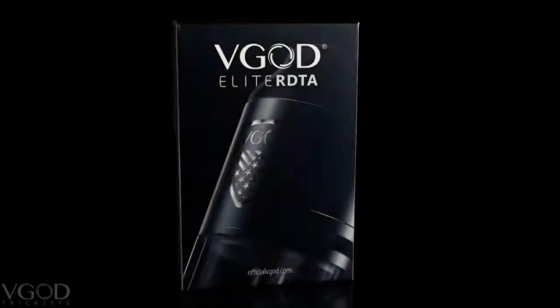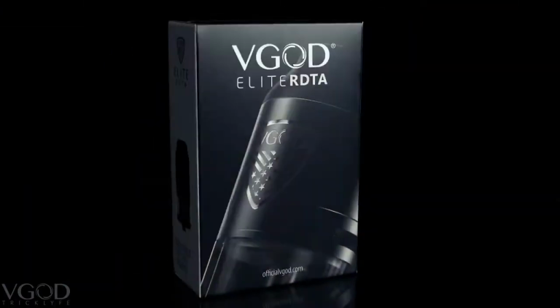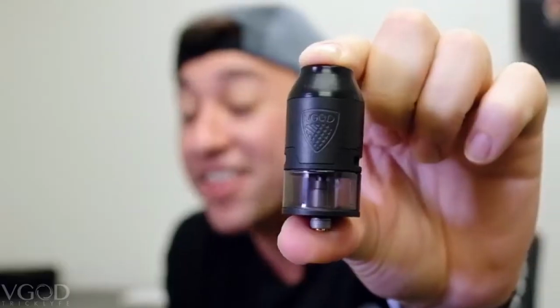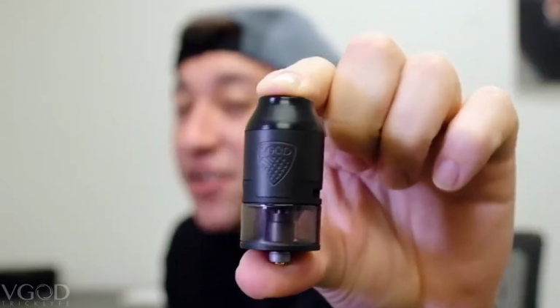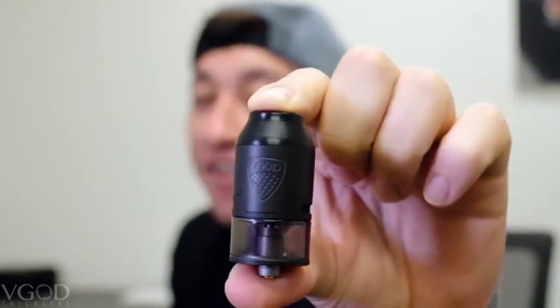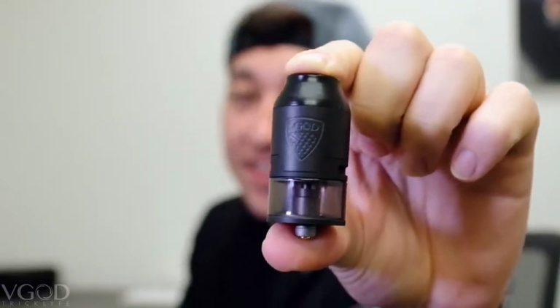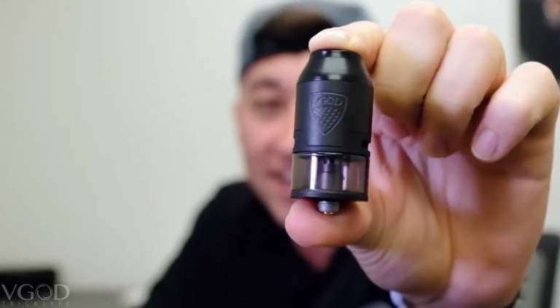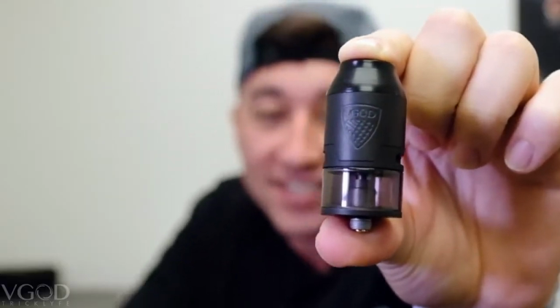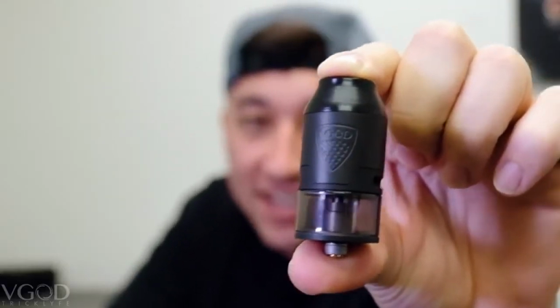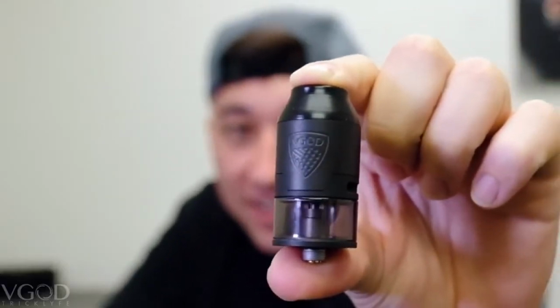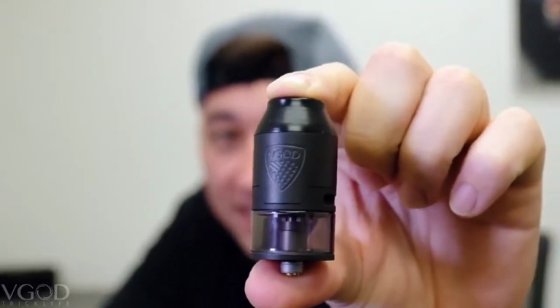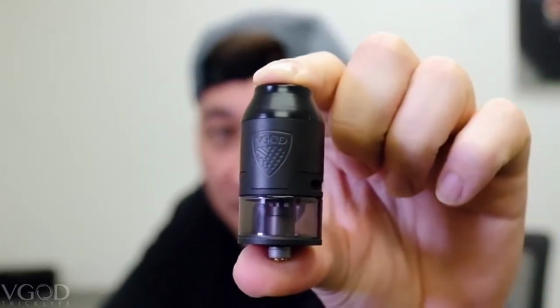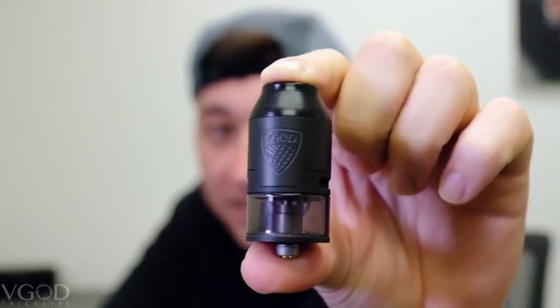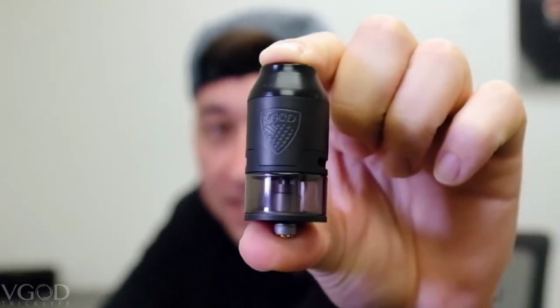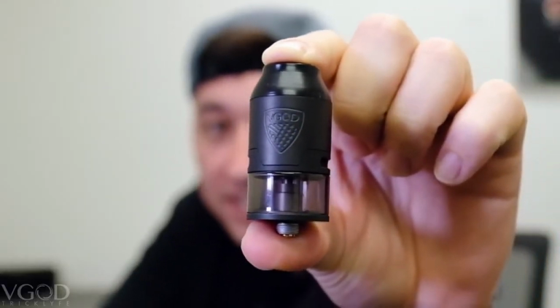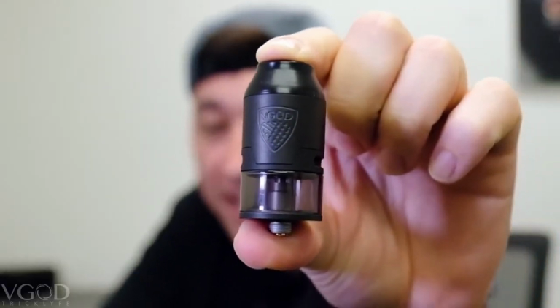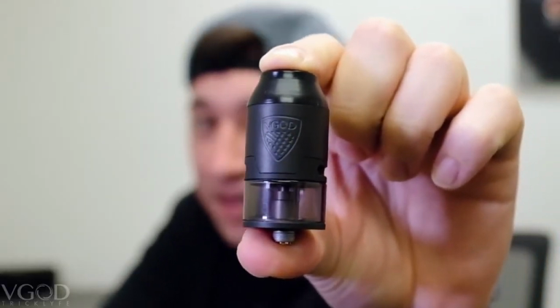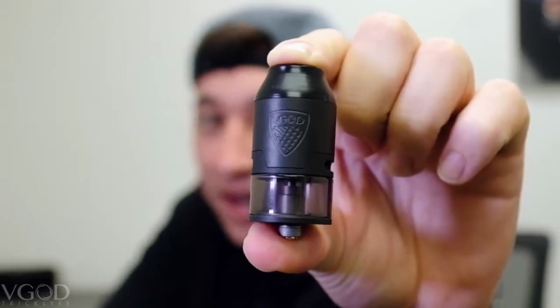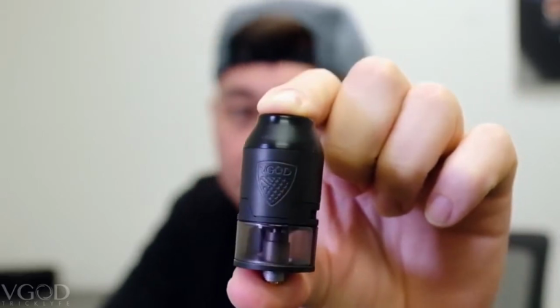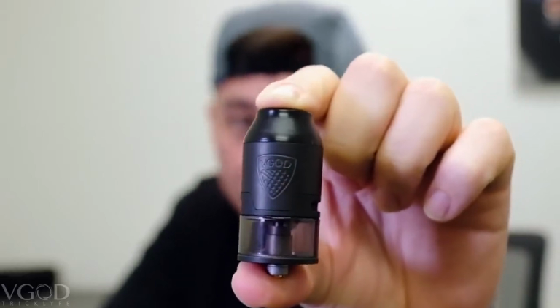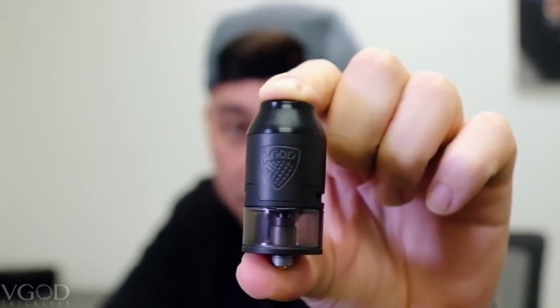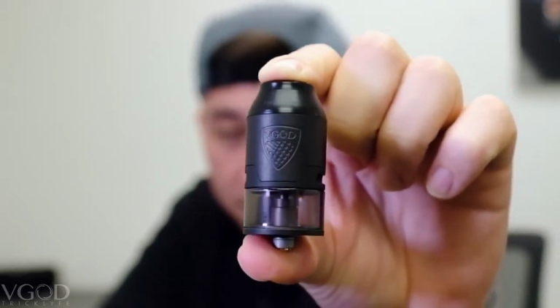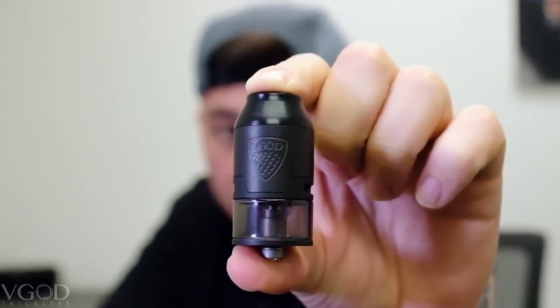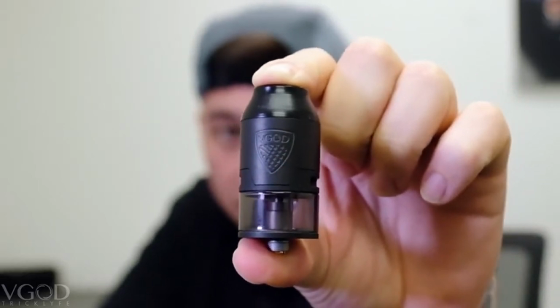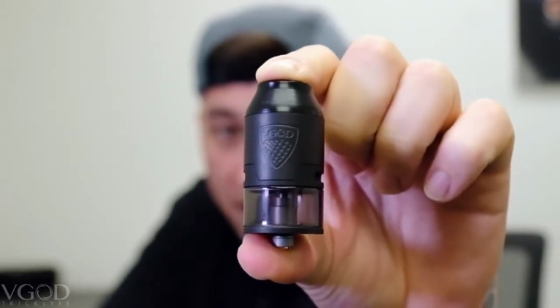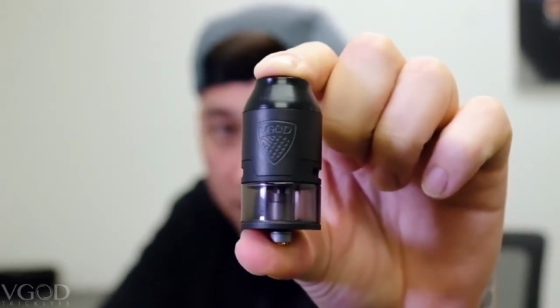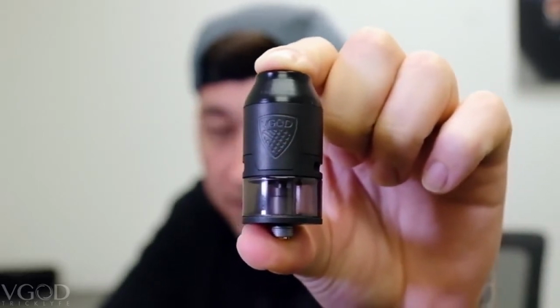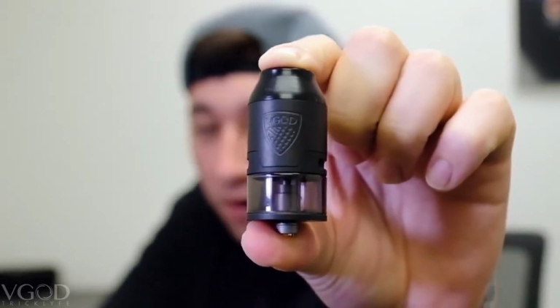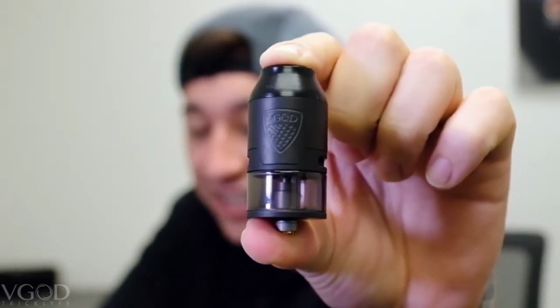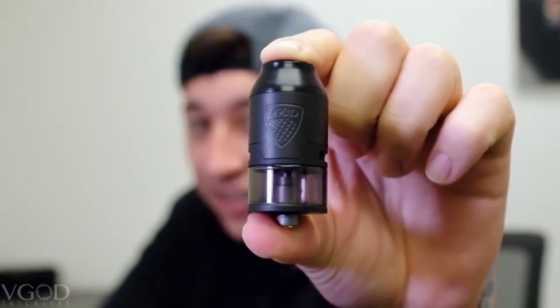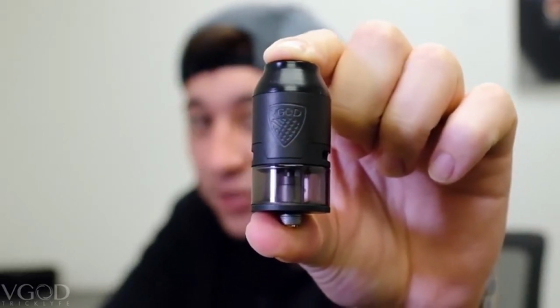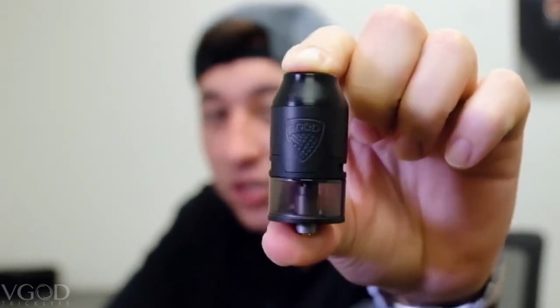And there you have it, that is the Elite RDTA by V-God. Now let's go in and get a closer look.